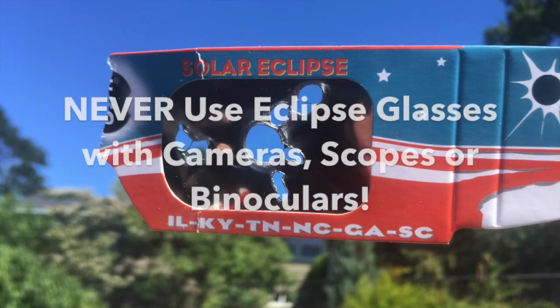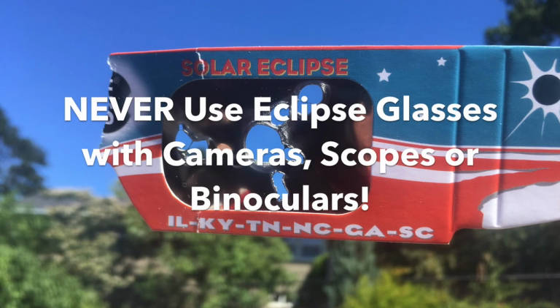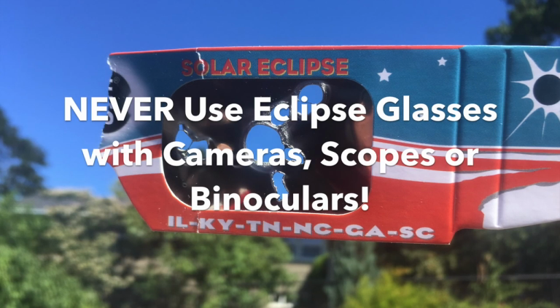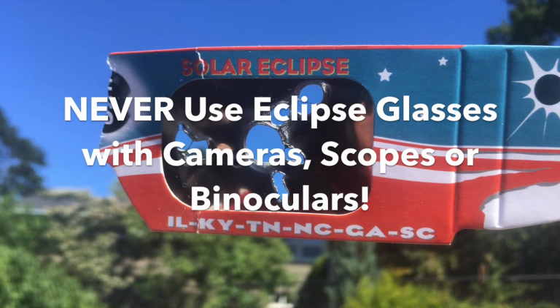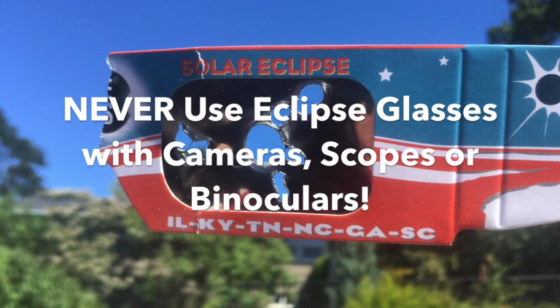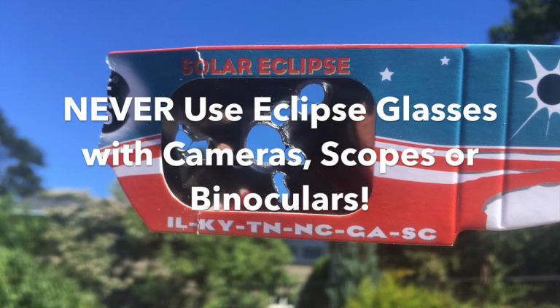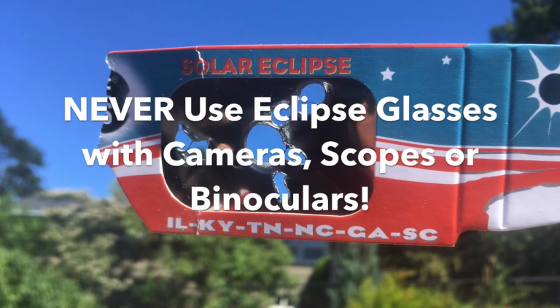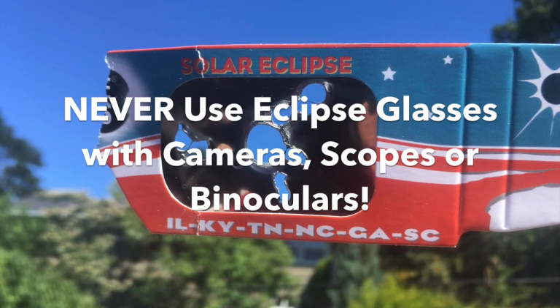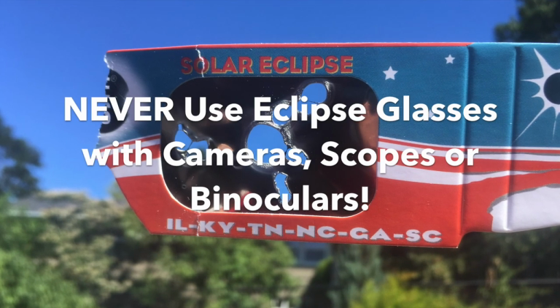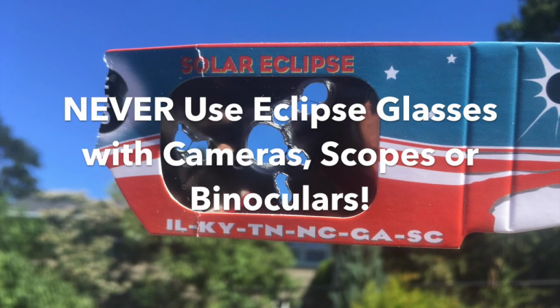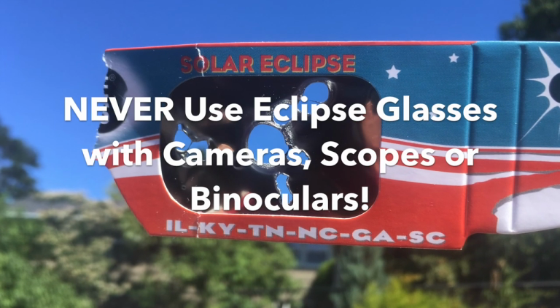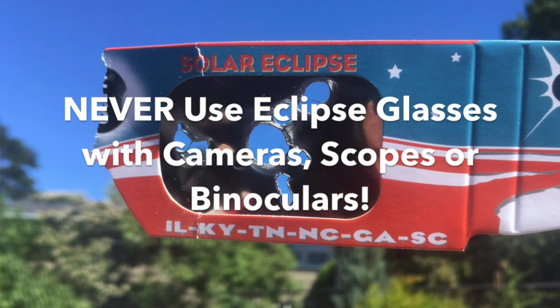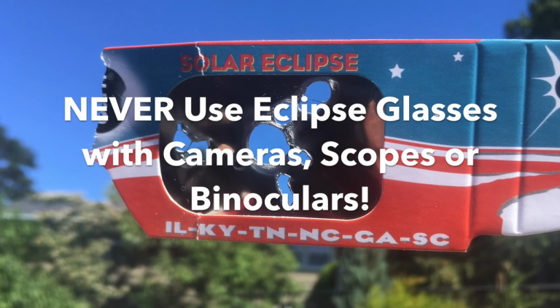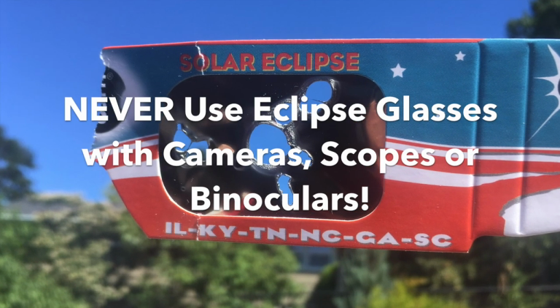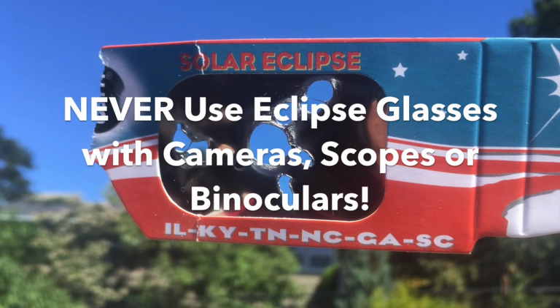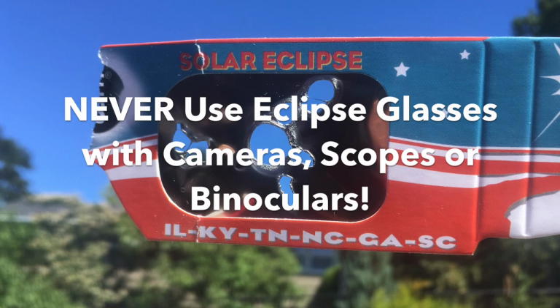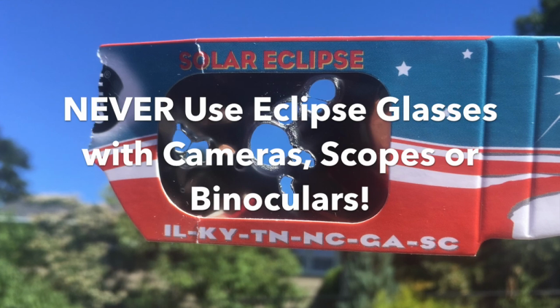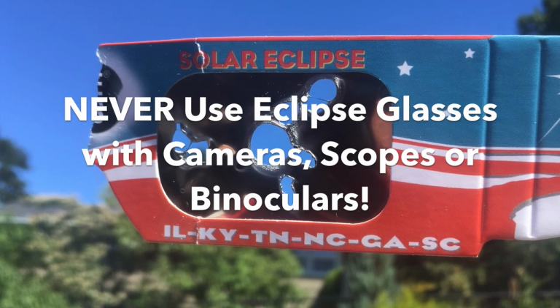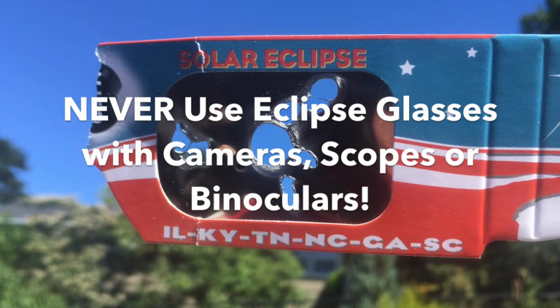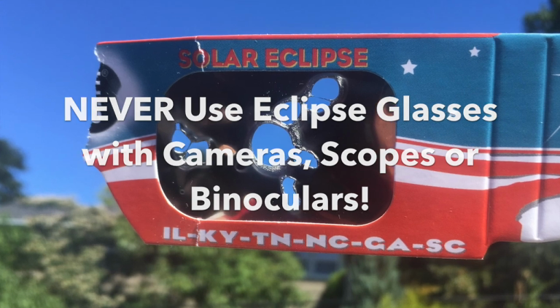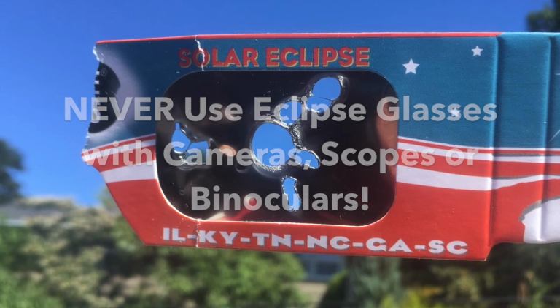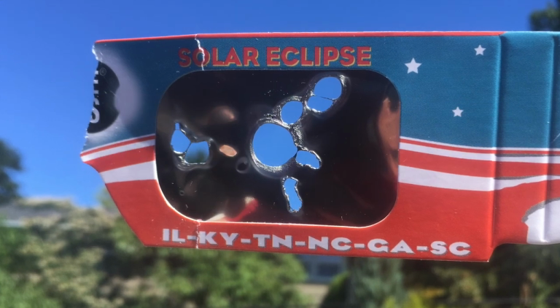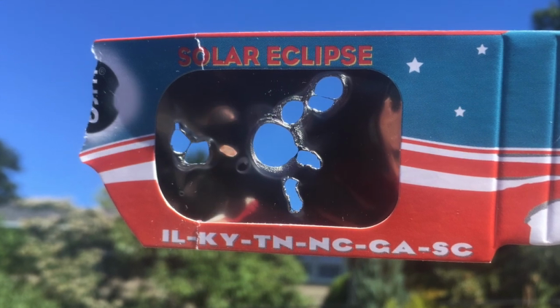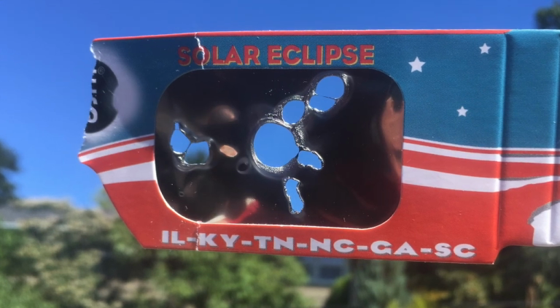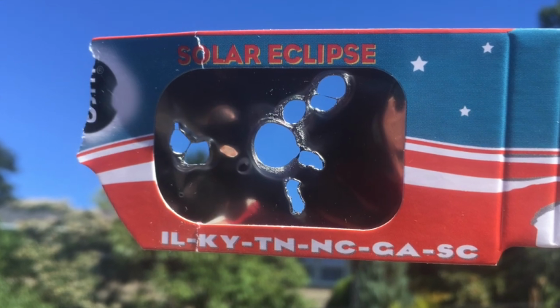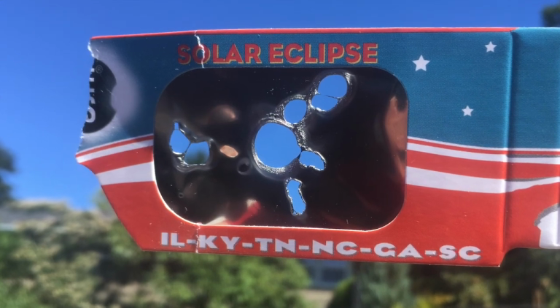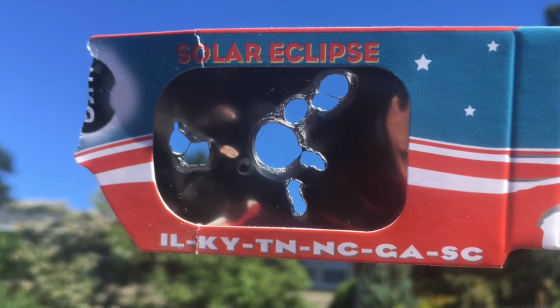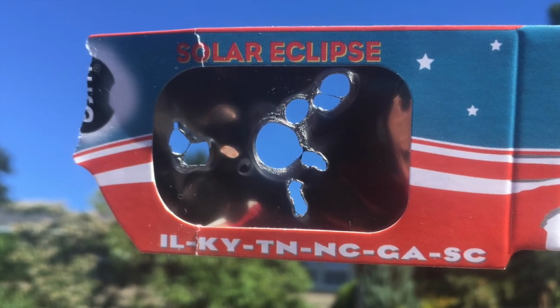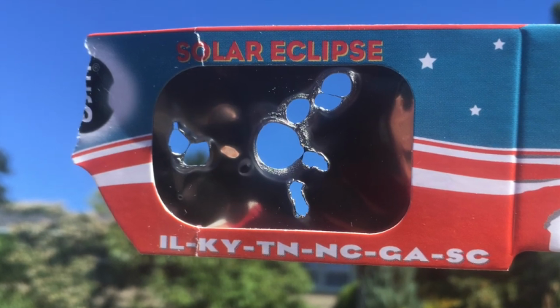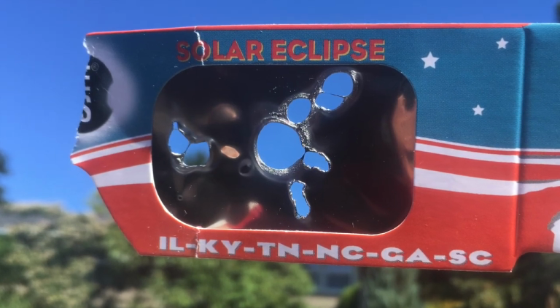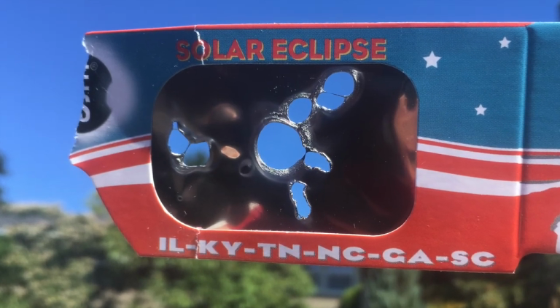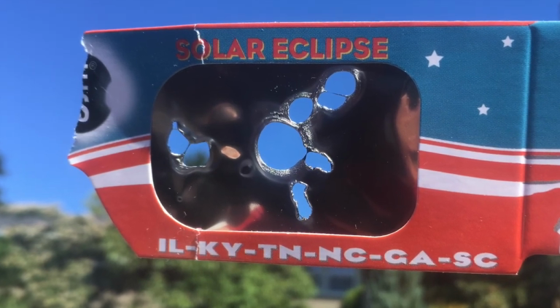Never use eclipse glasses with cameras, telescopes, or binoculars. This could have been your eyeball.